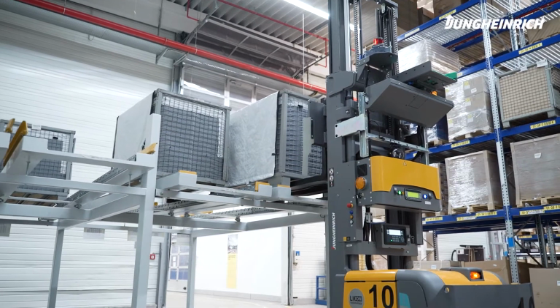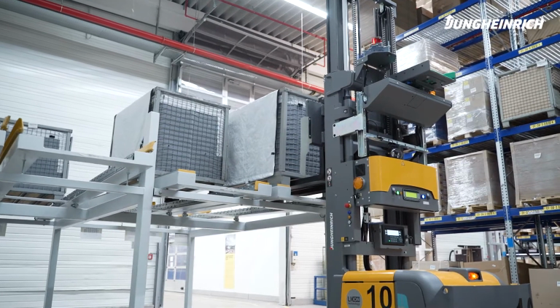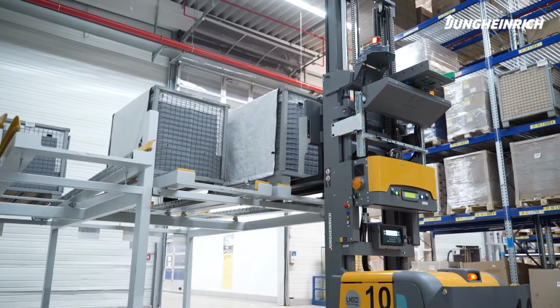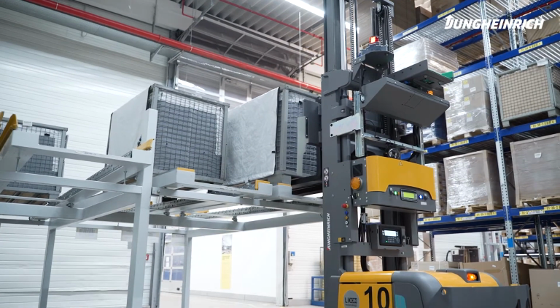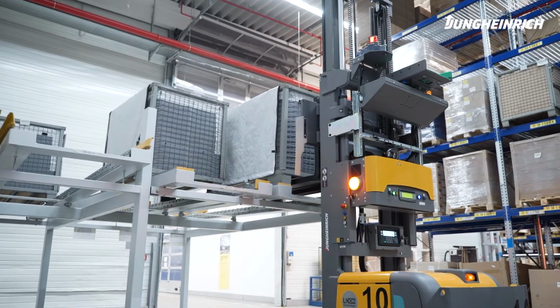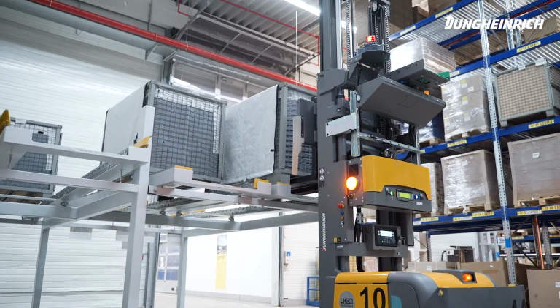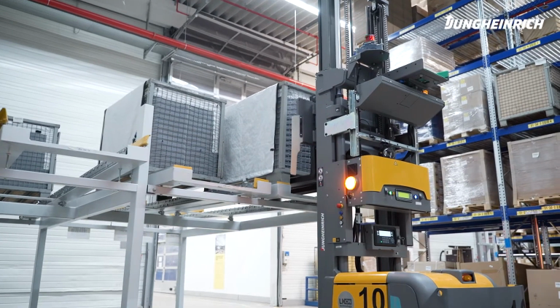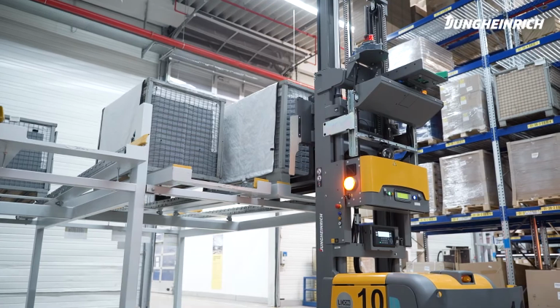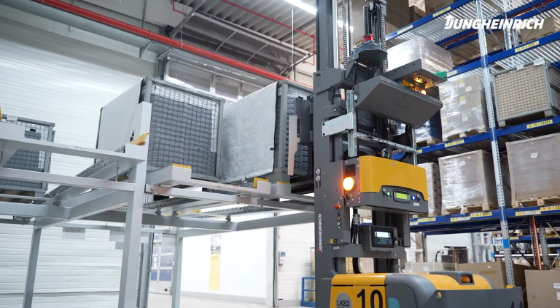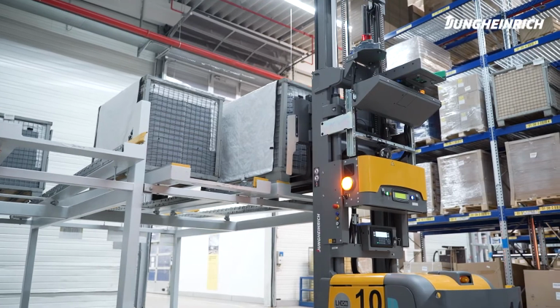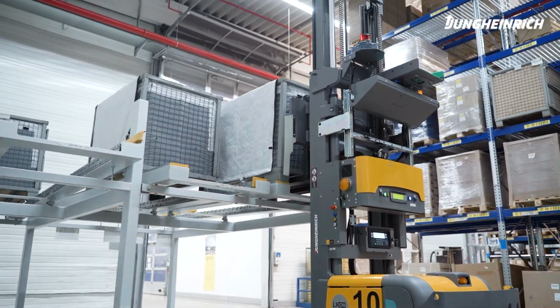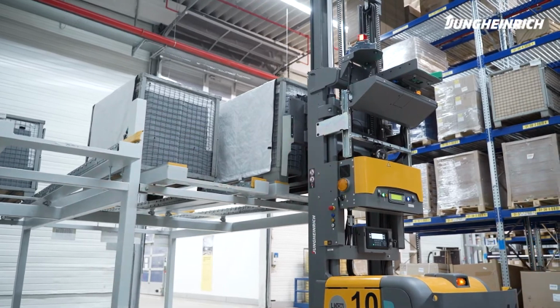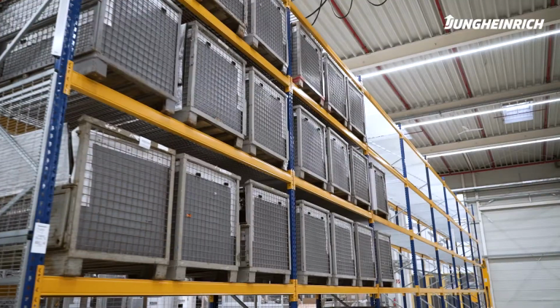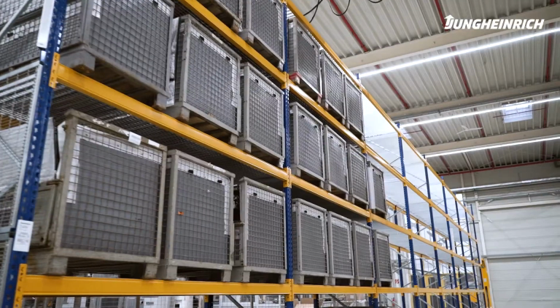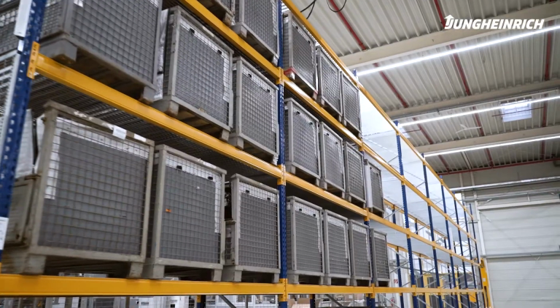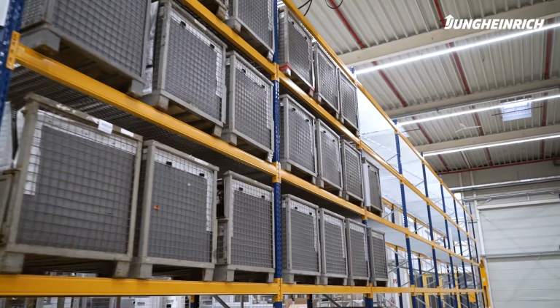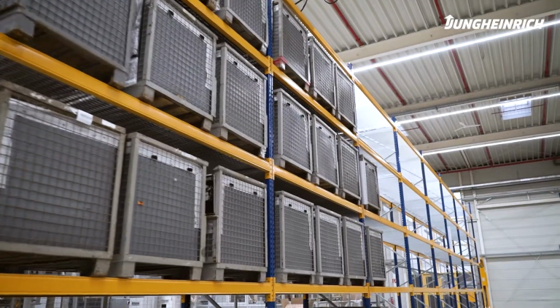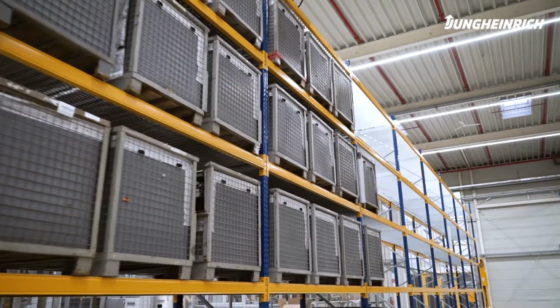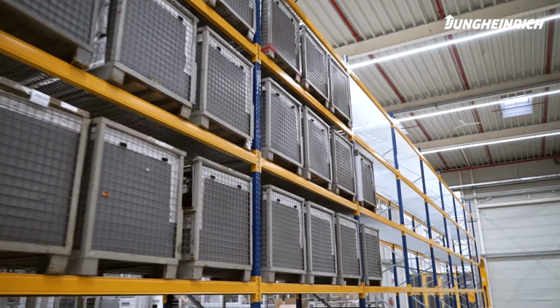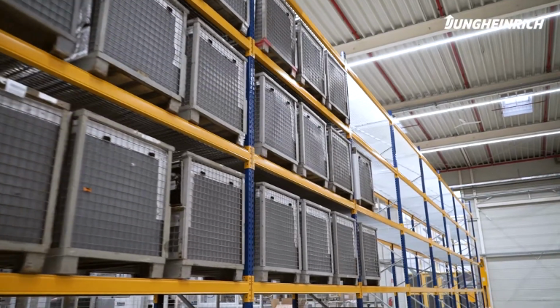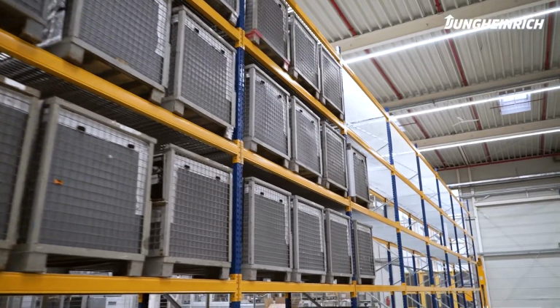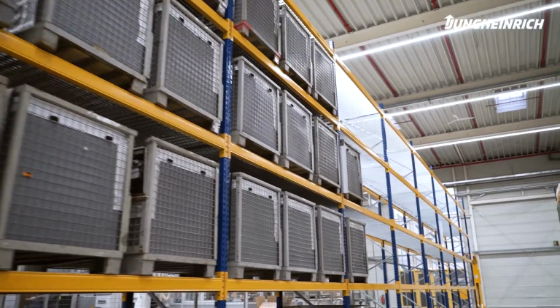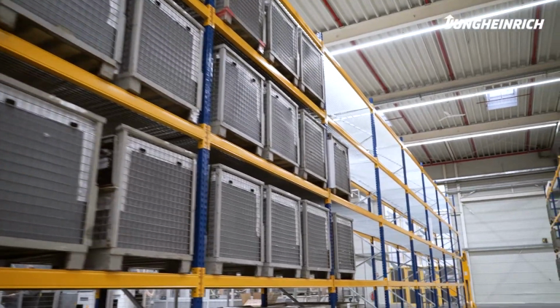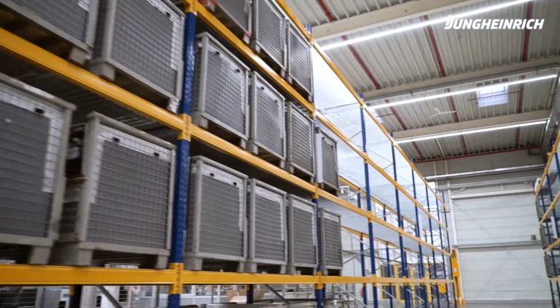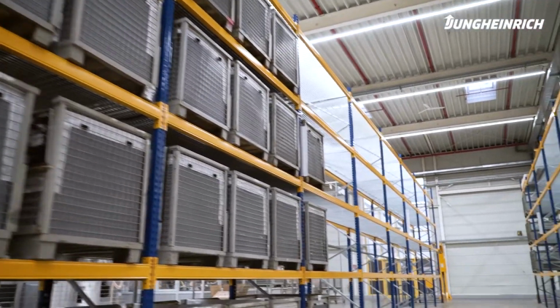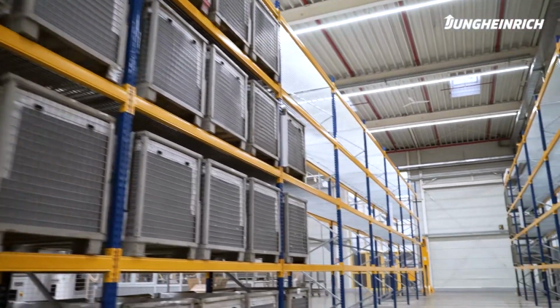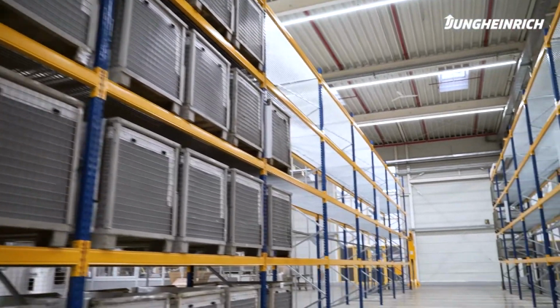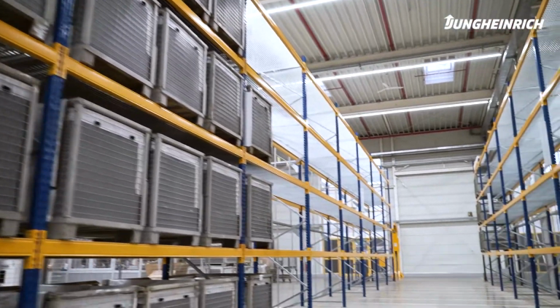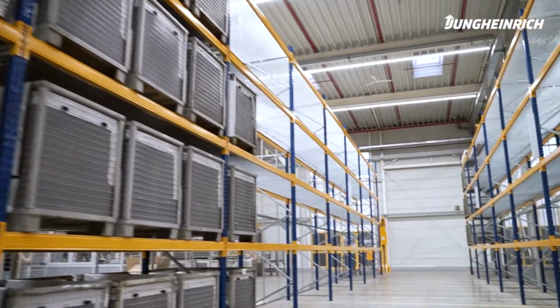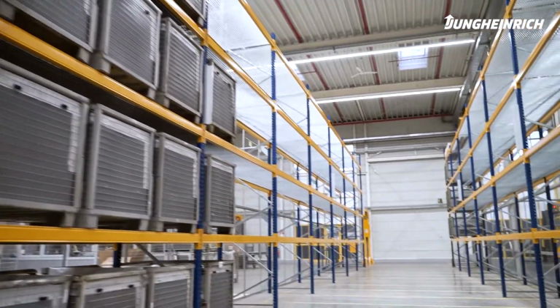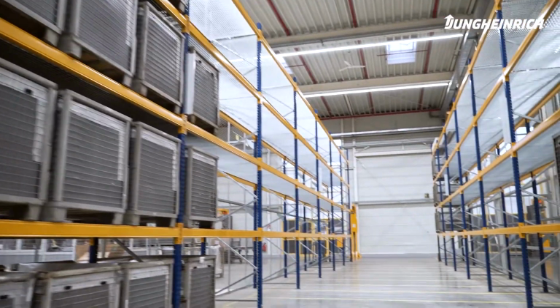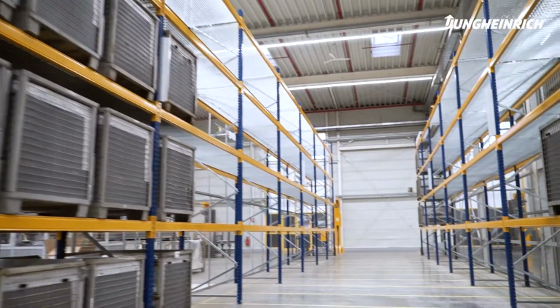Thanks to their cantilever forks, they can serve both ground stacking and raised stacking locations.